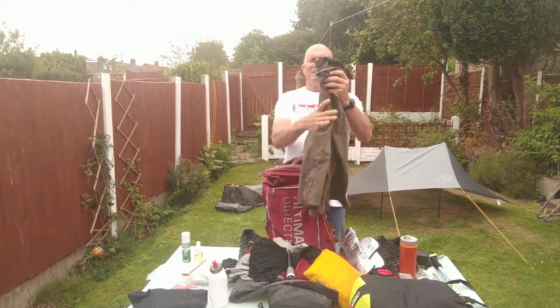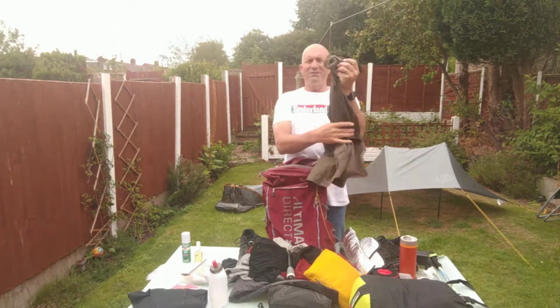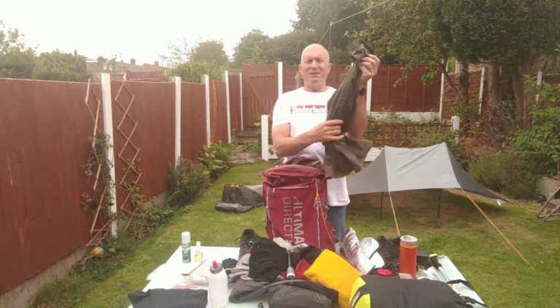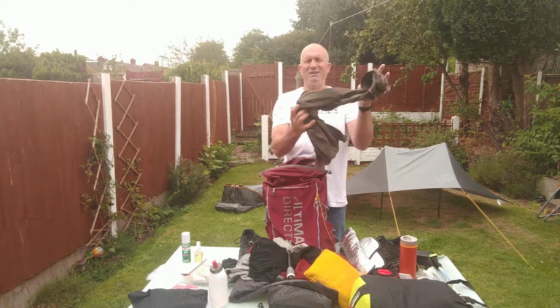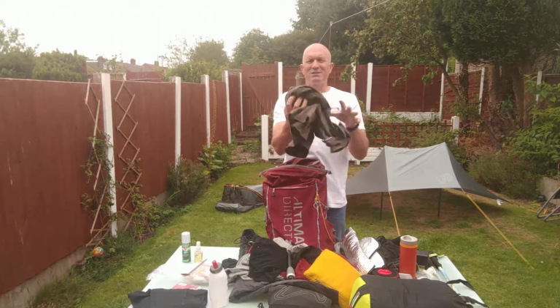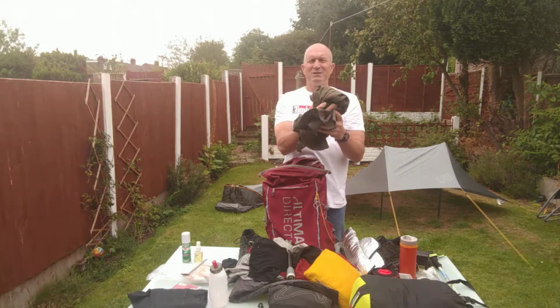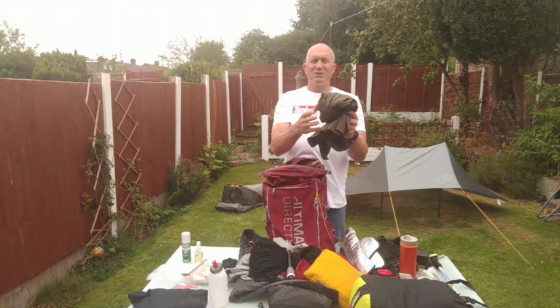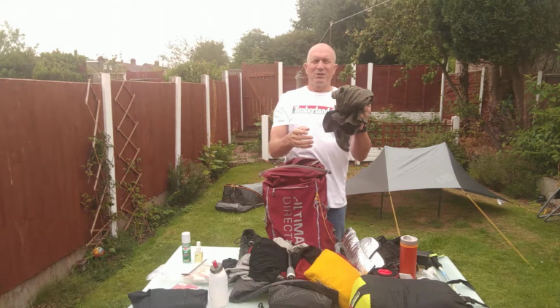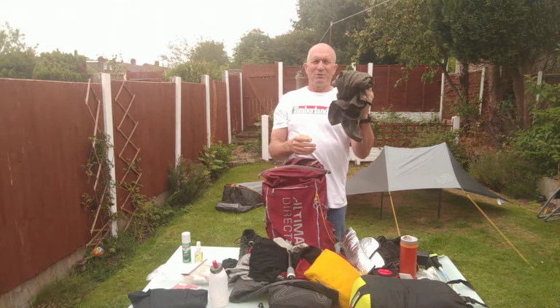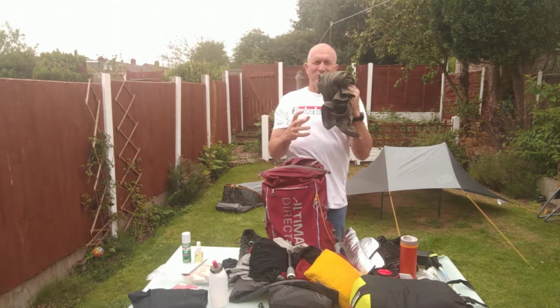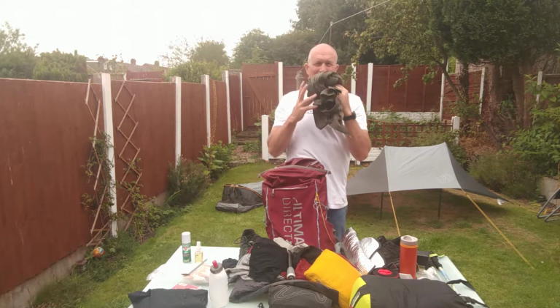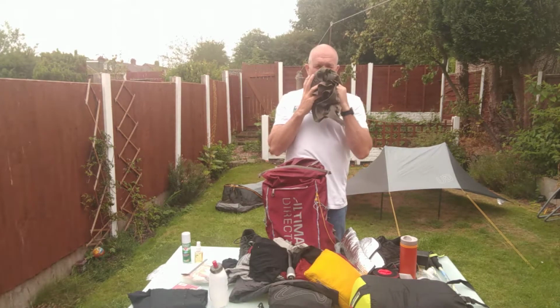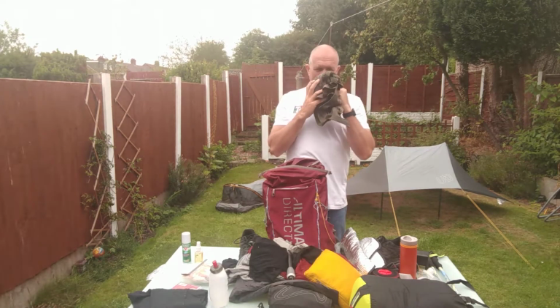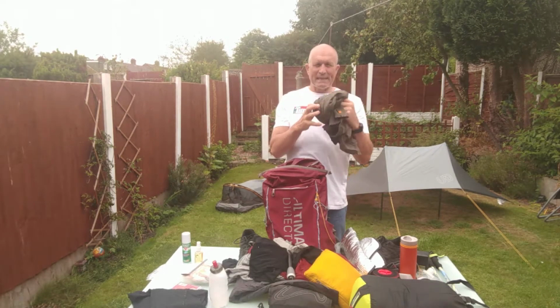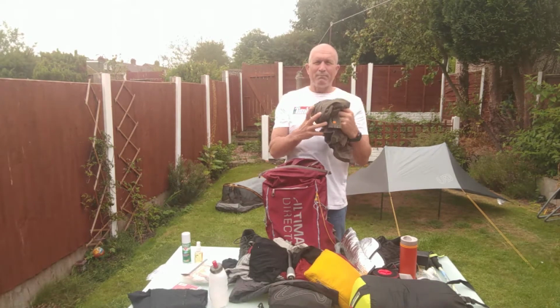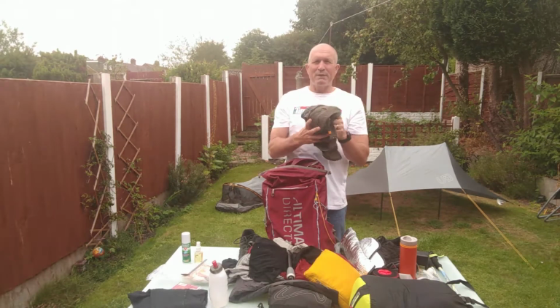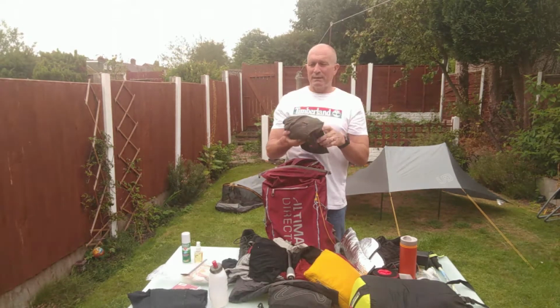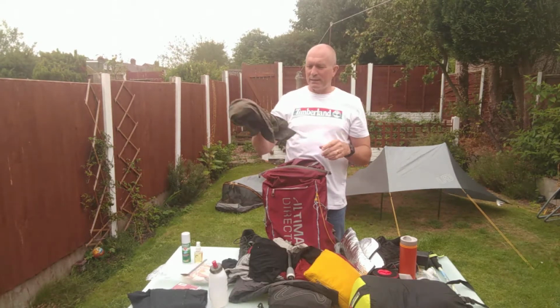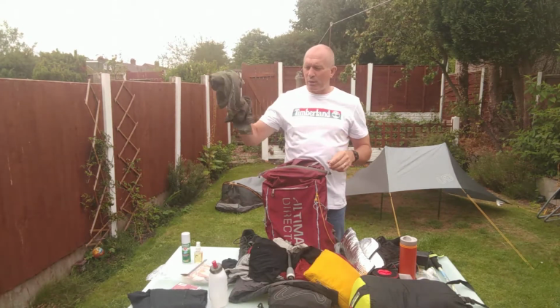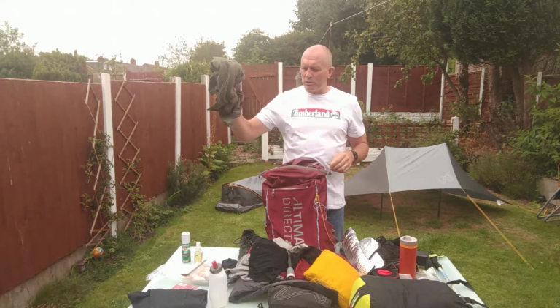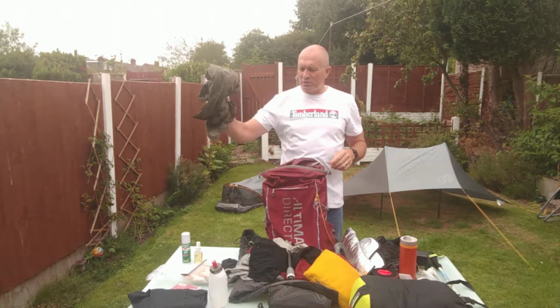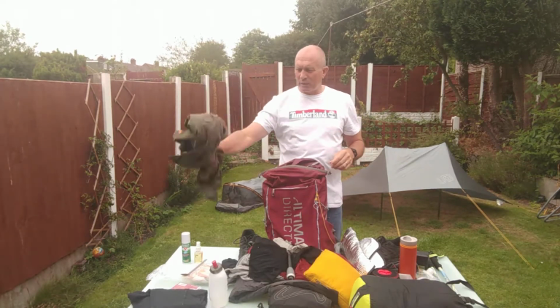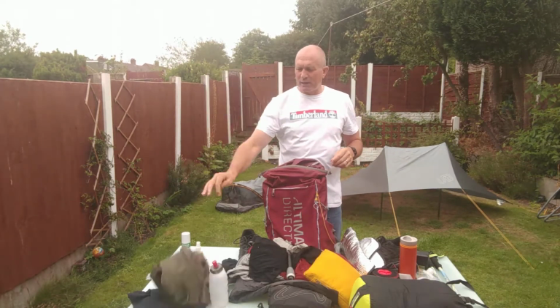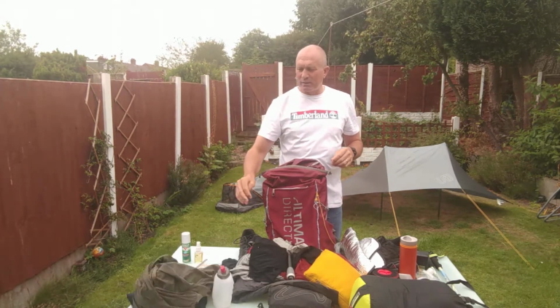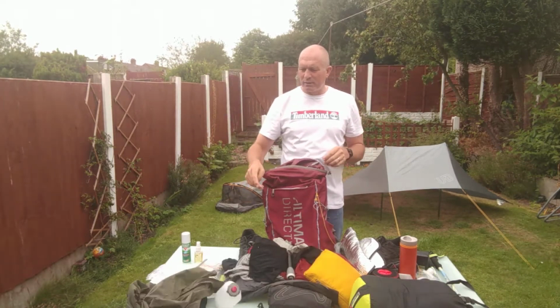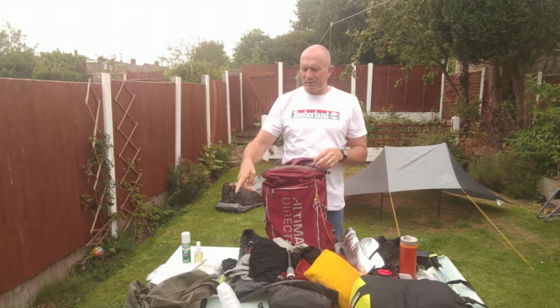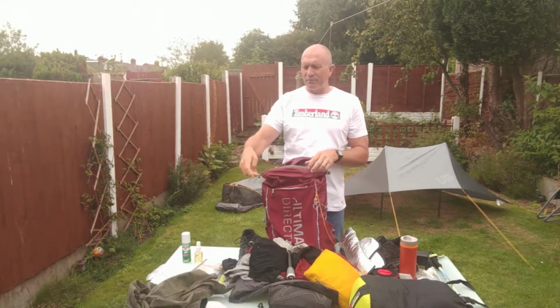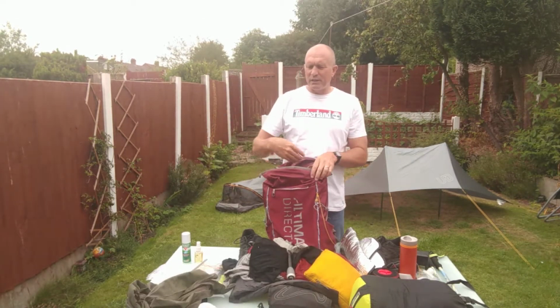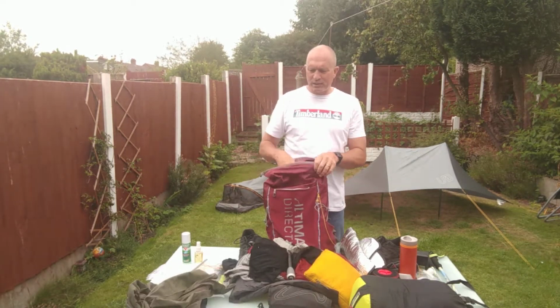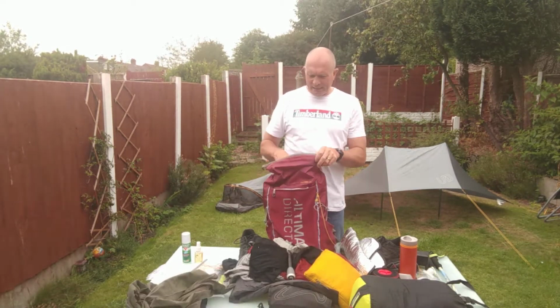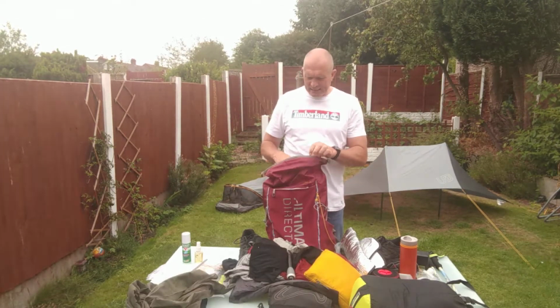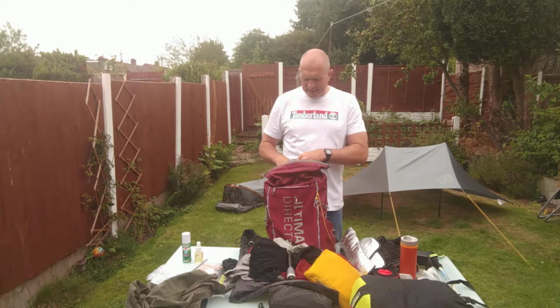Very nice, but still damp and holding the sweat in. I don't think I'll take that again.